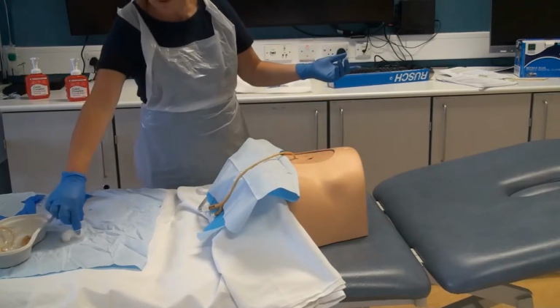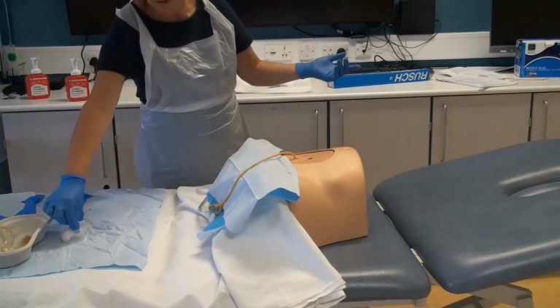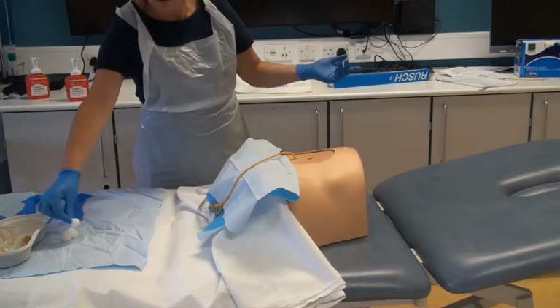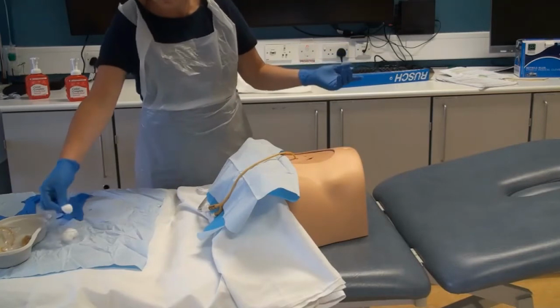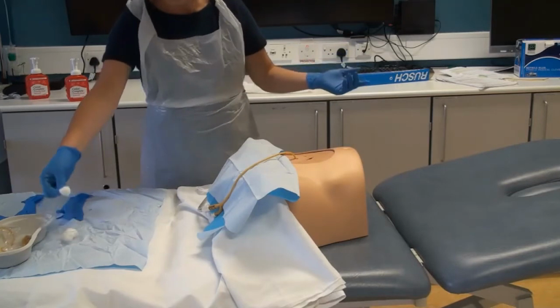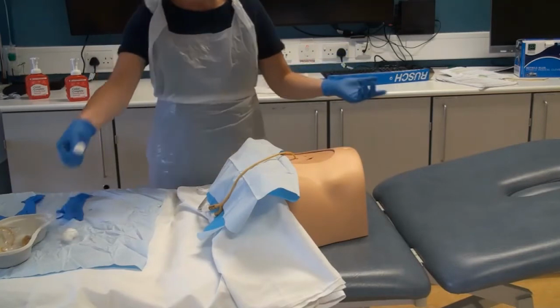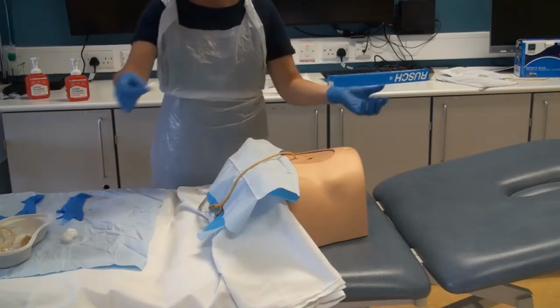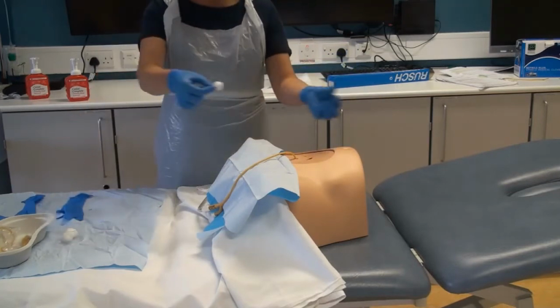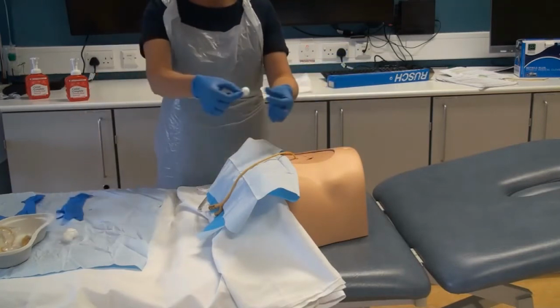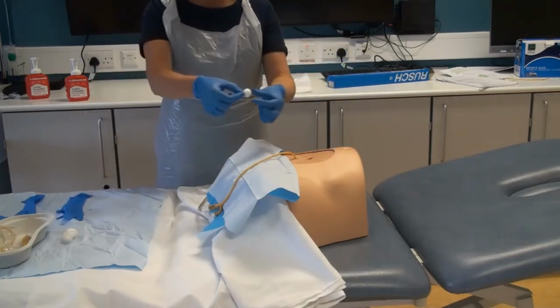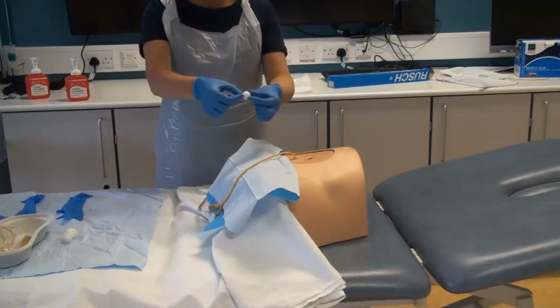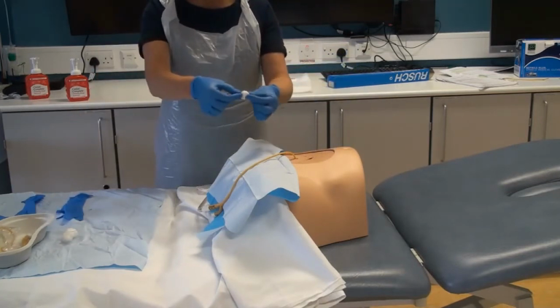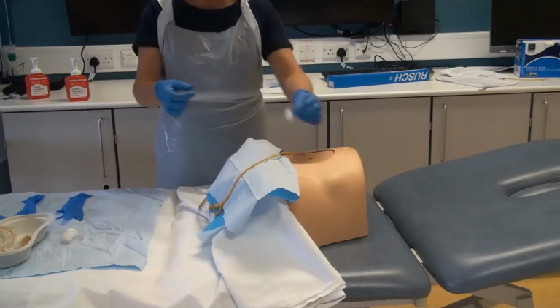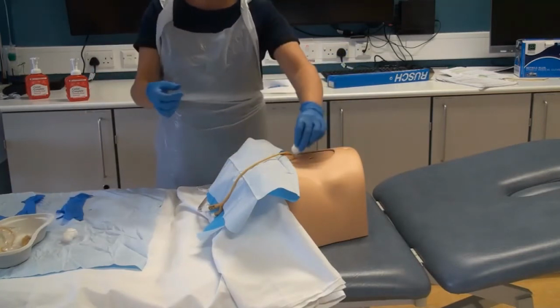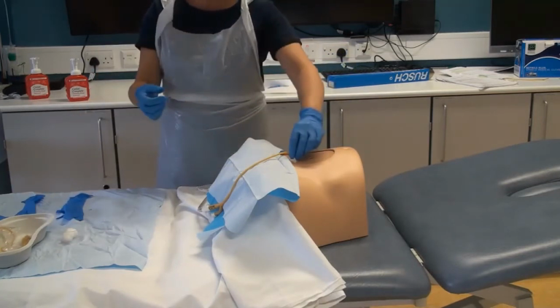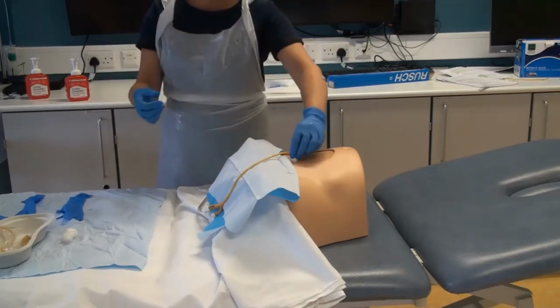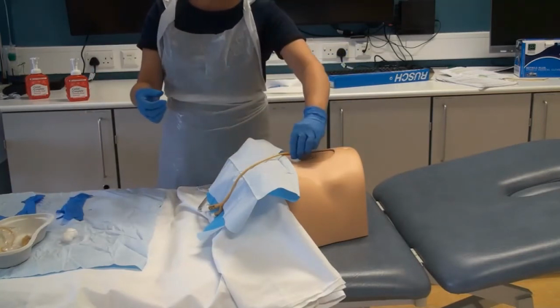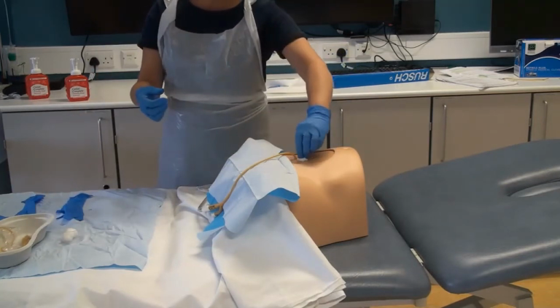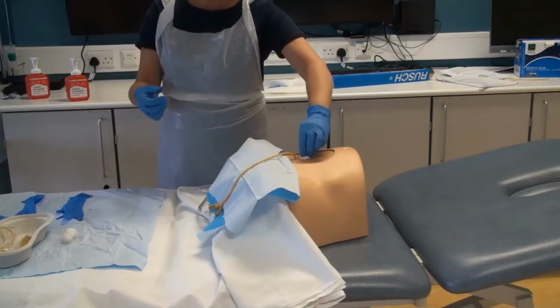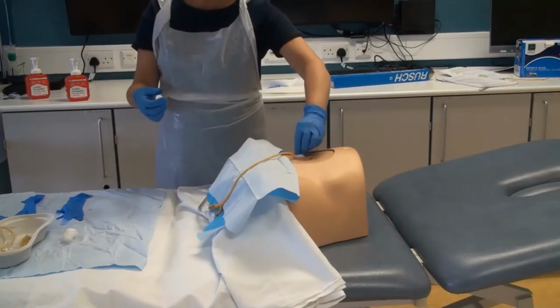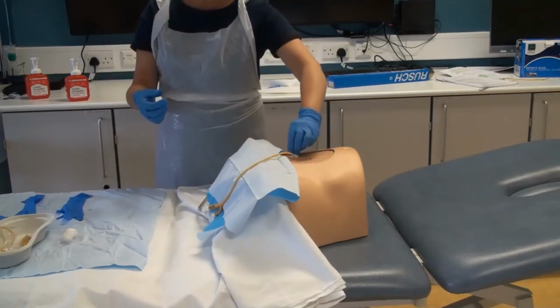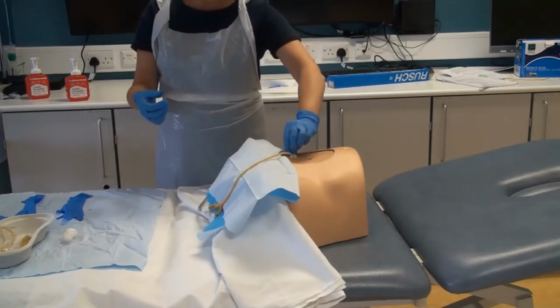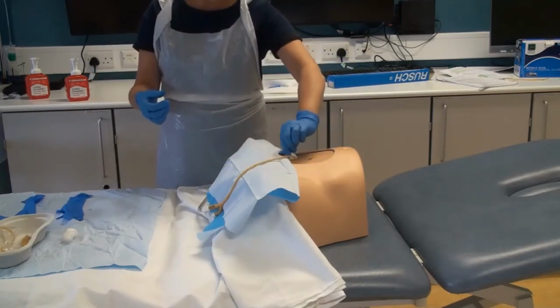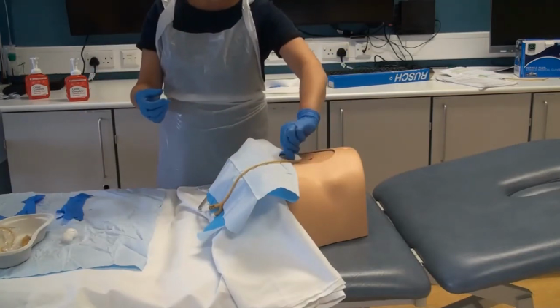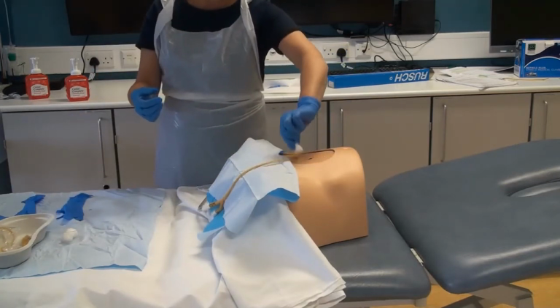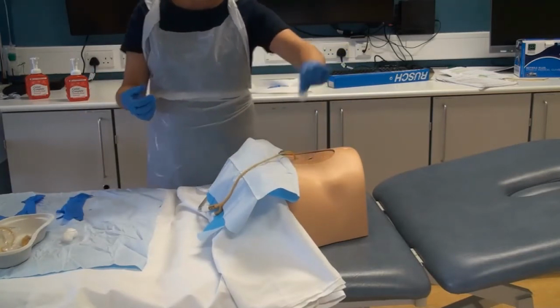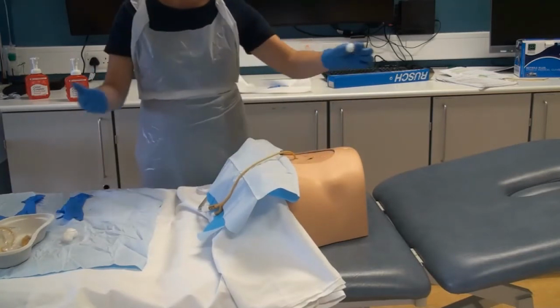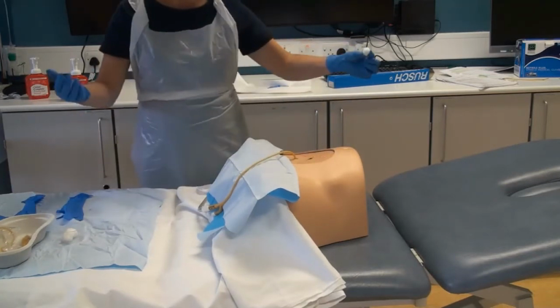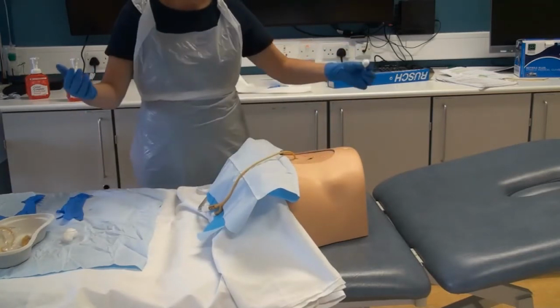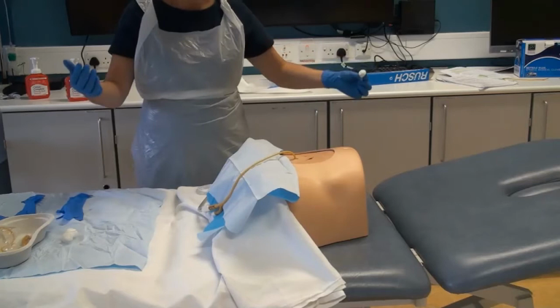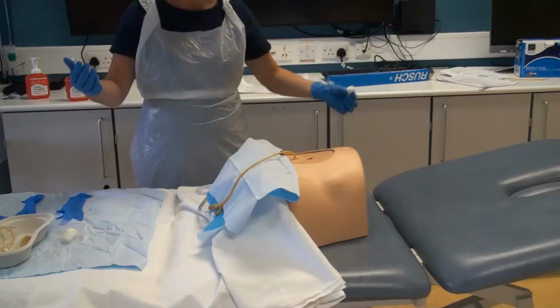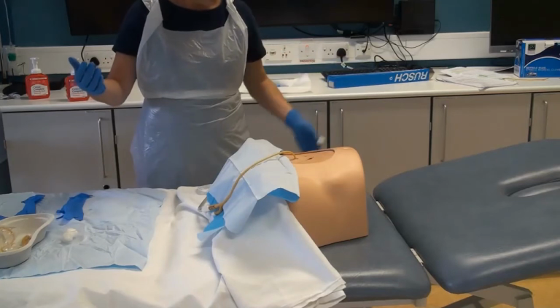Cleanse the suprapubic site using 0.9% sodium chloride.